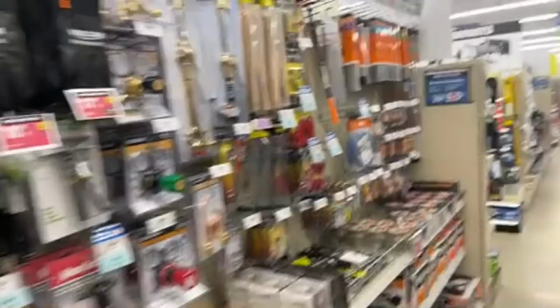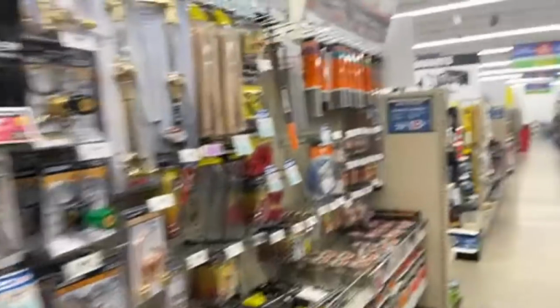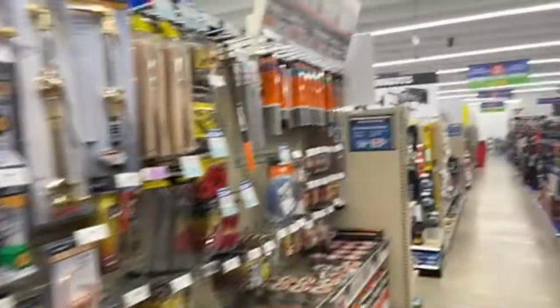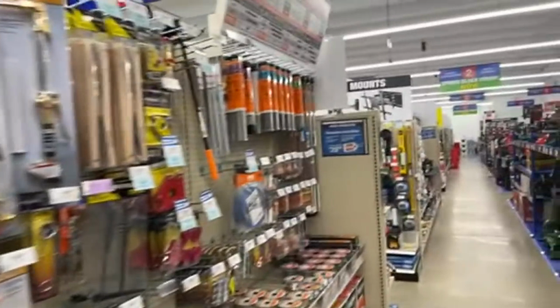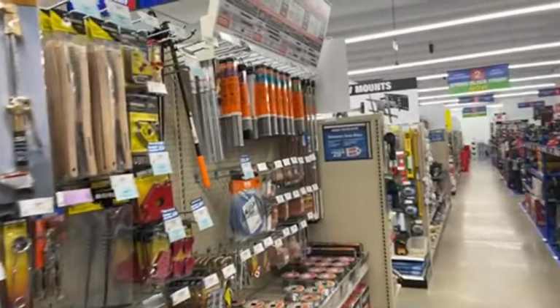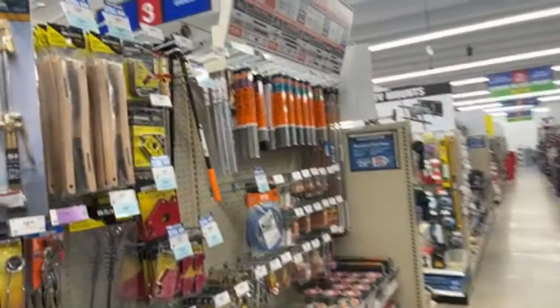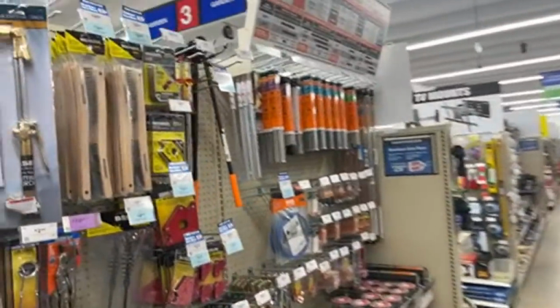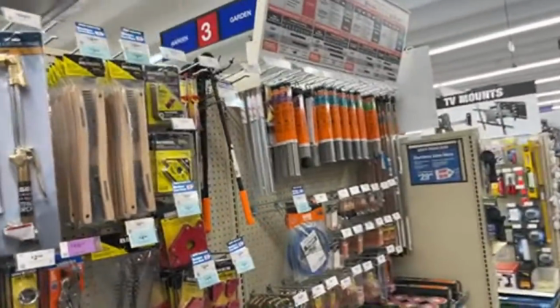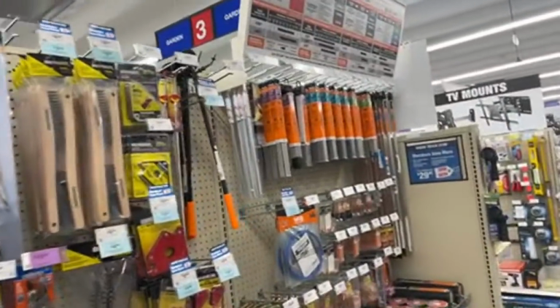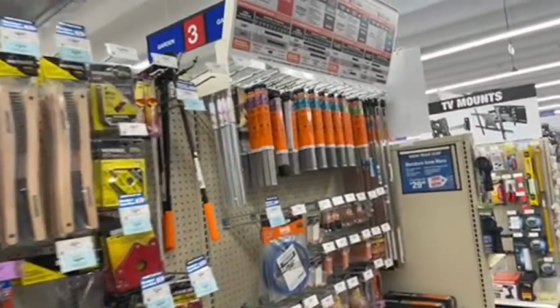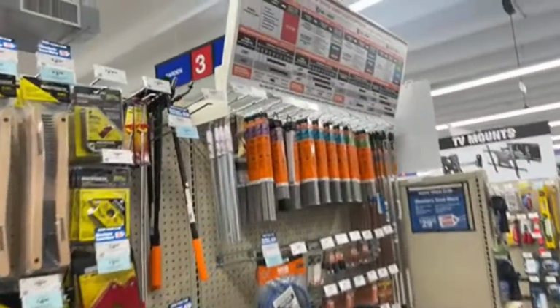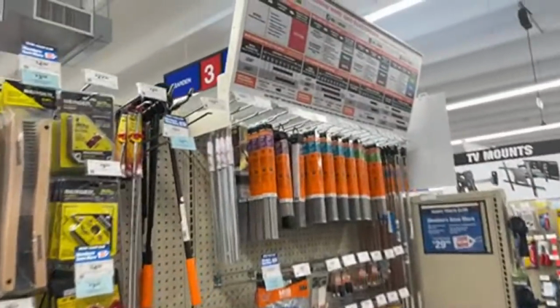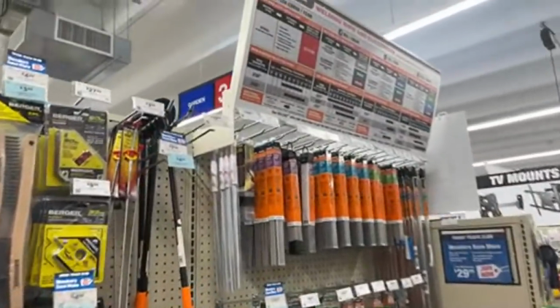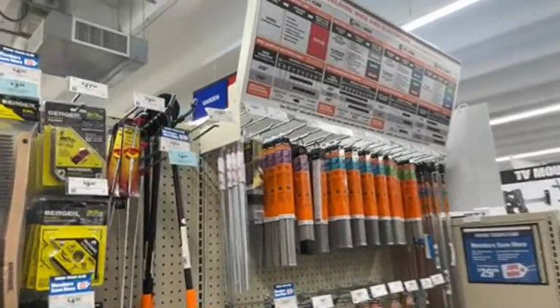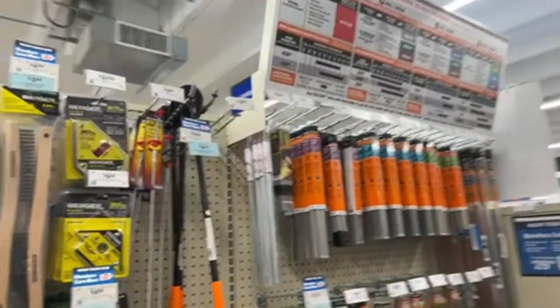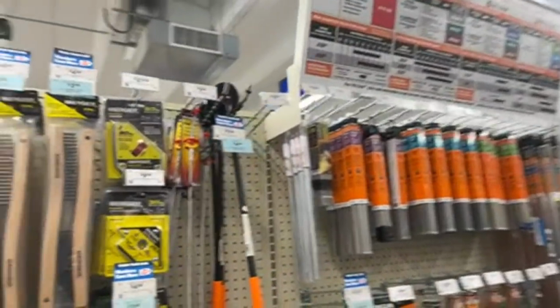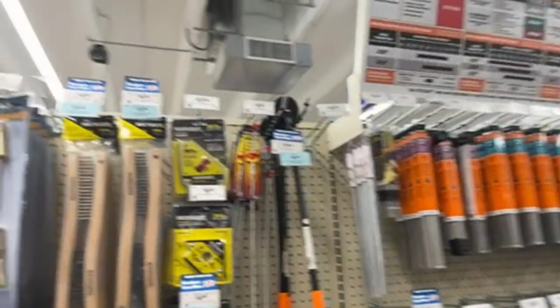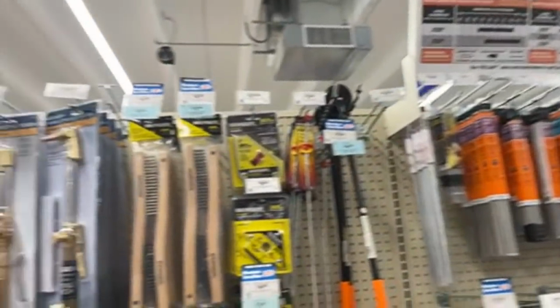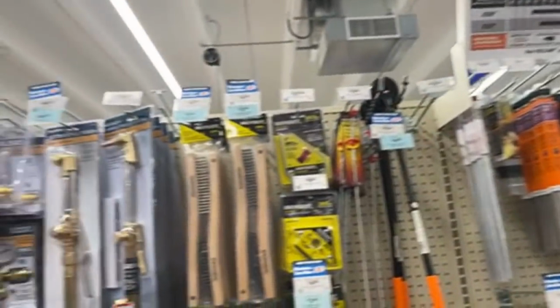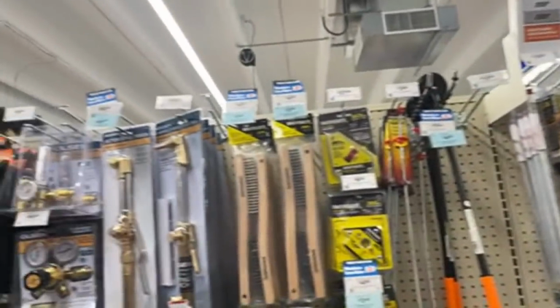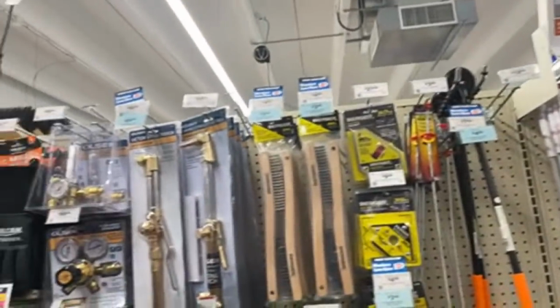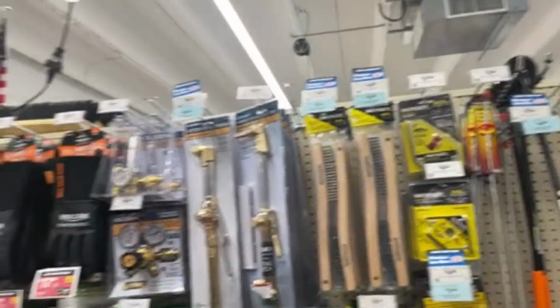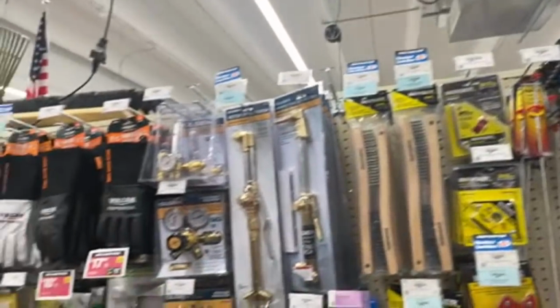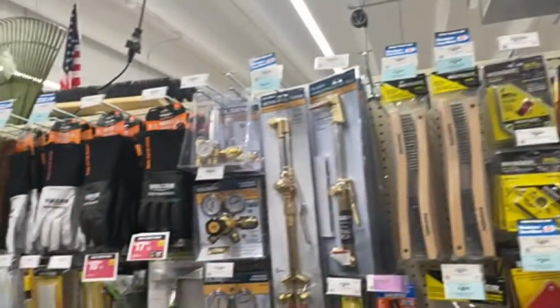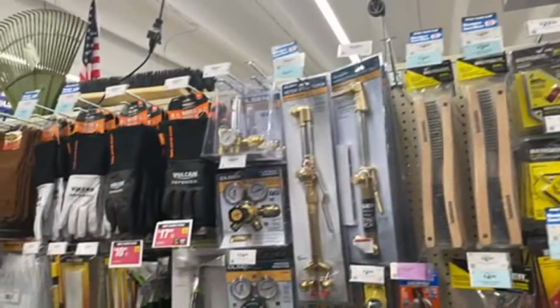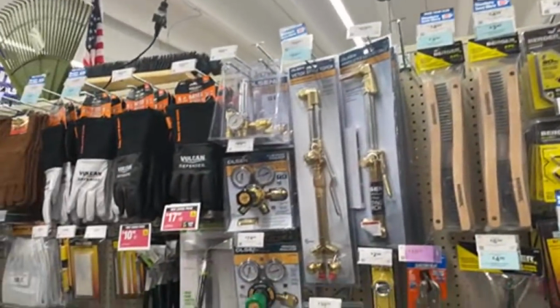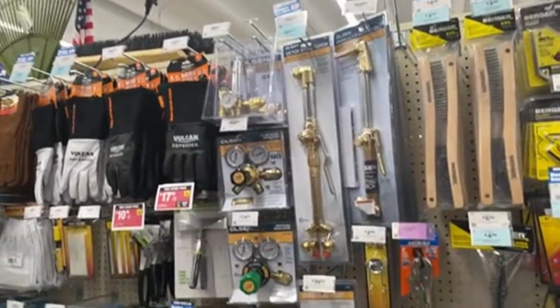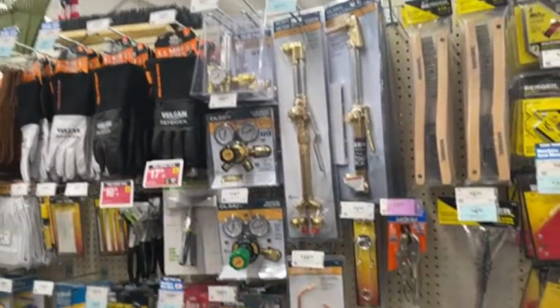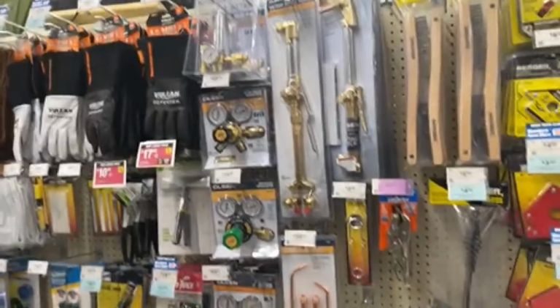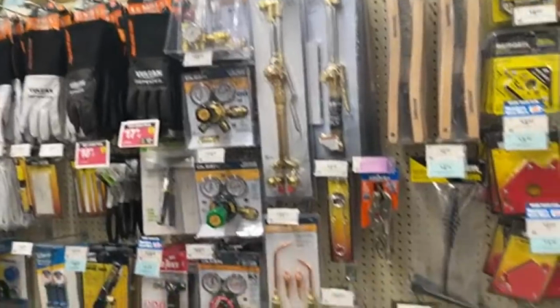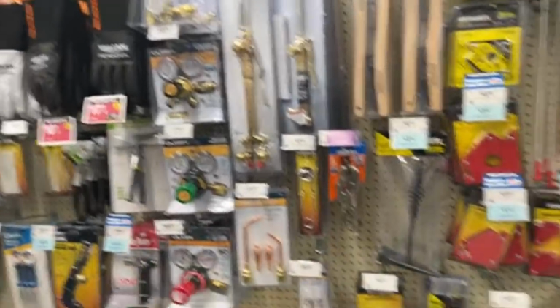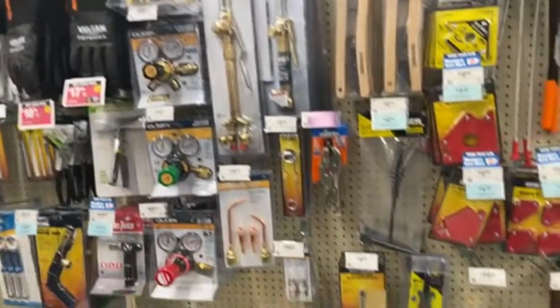I'm going to tell you about this store — they are very well stocked. This is in a very small town in Utah and not all Harbor Freight stores are stocked like this.